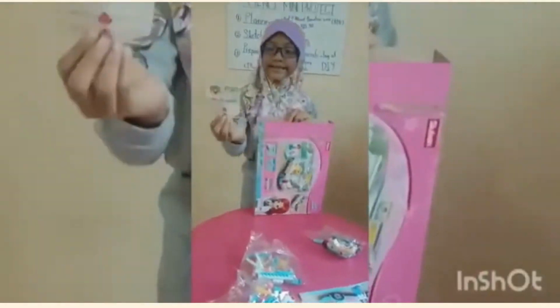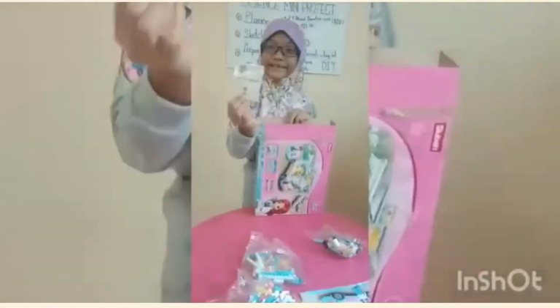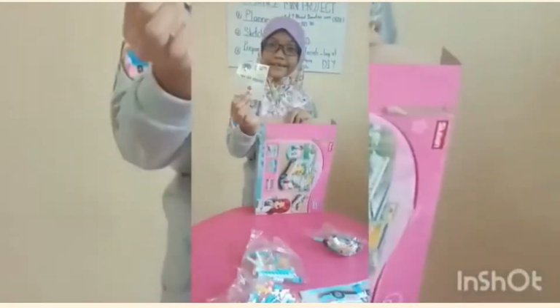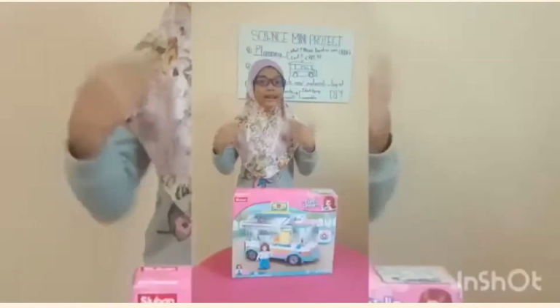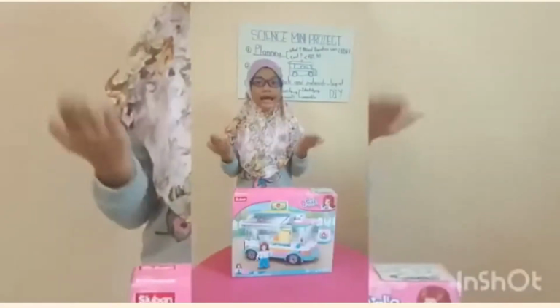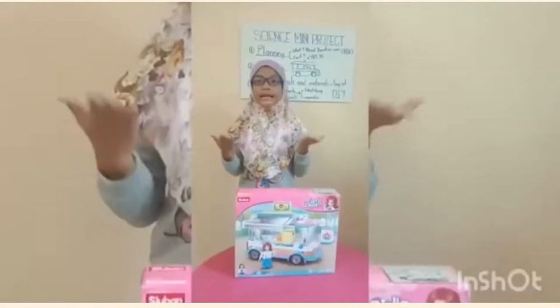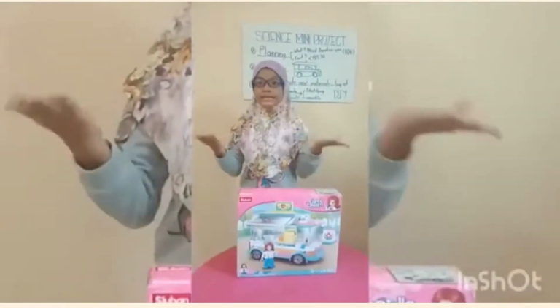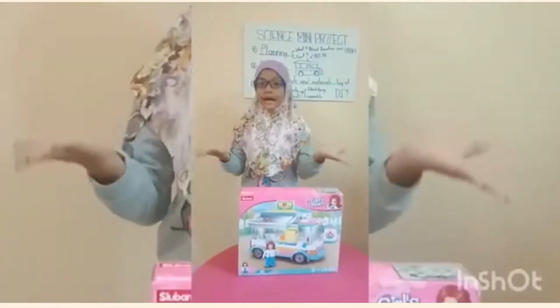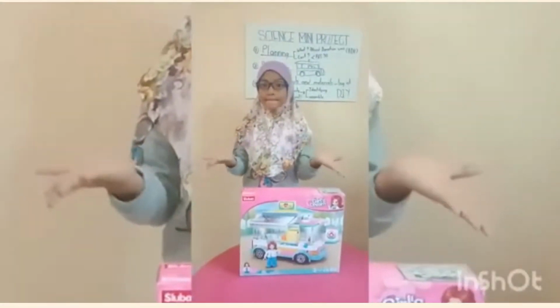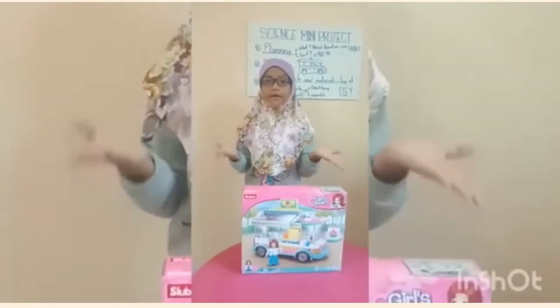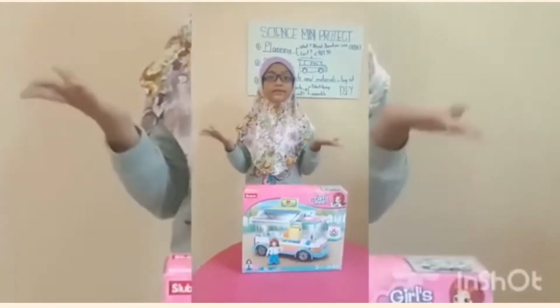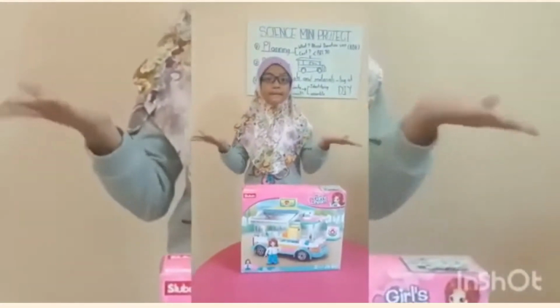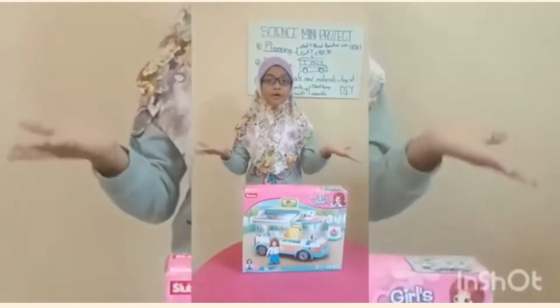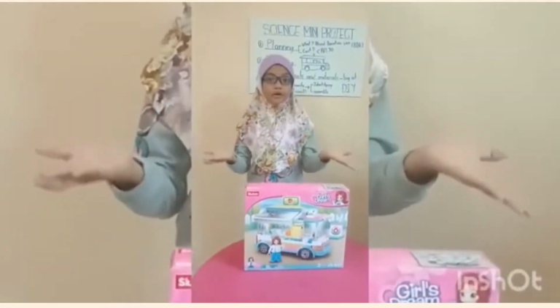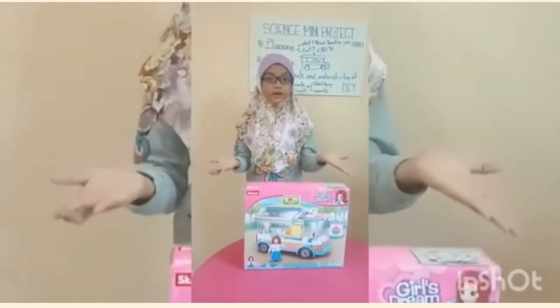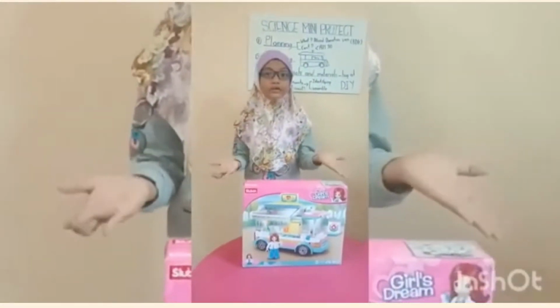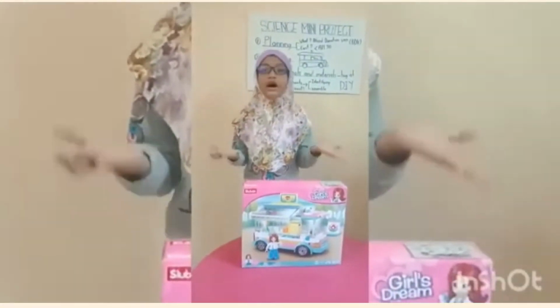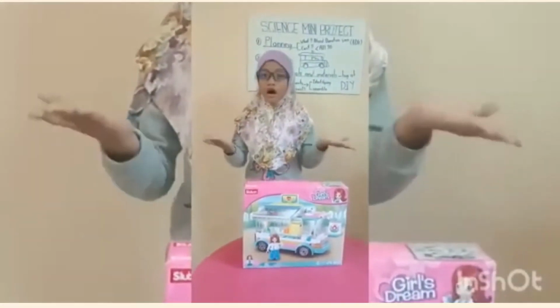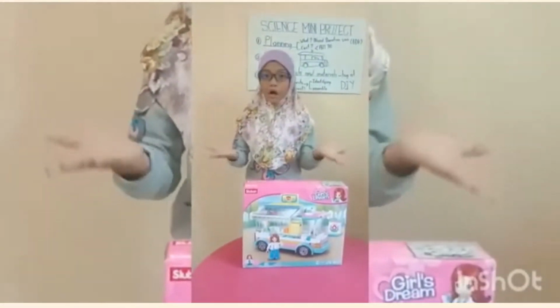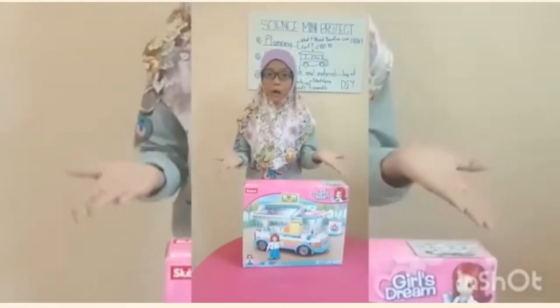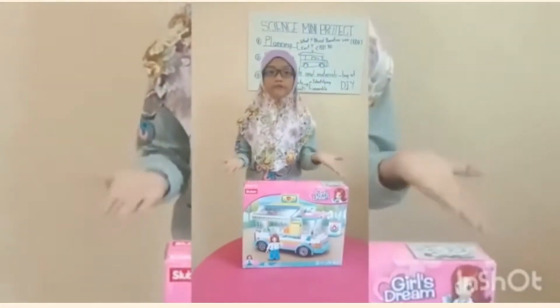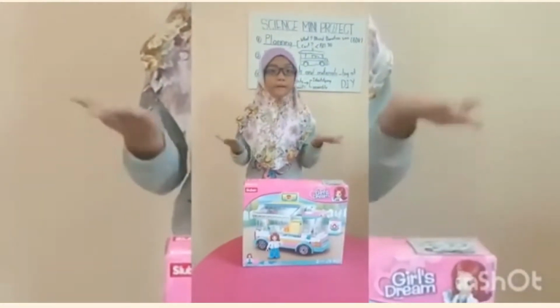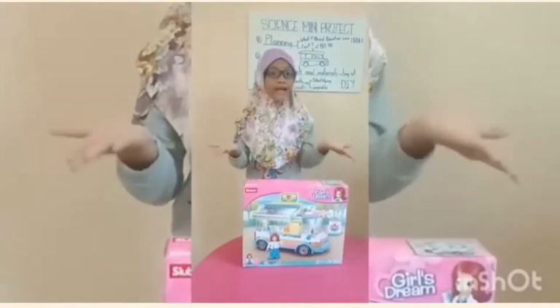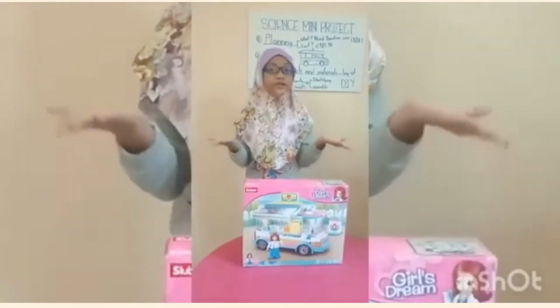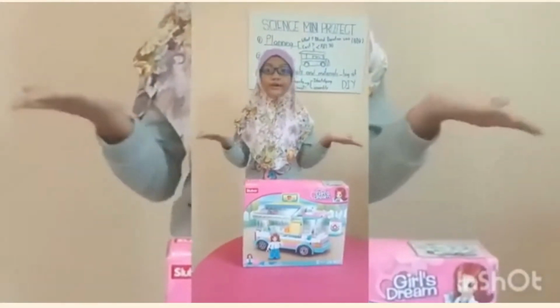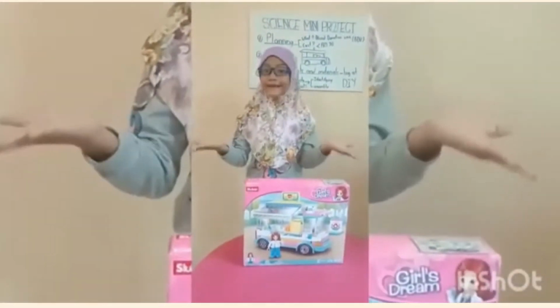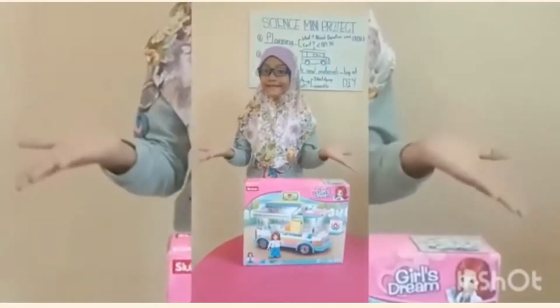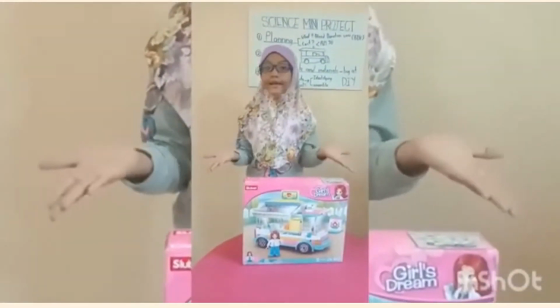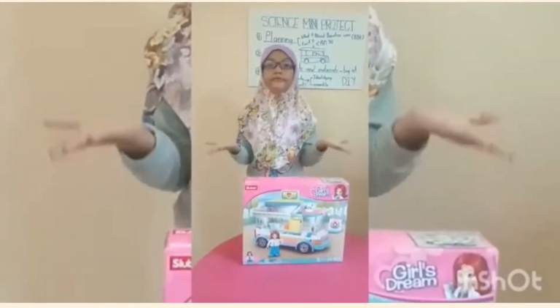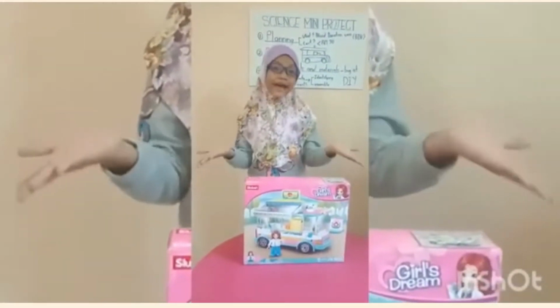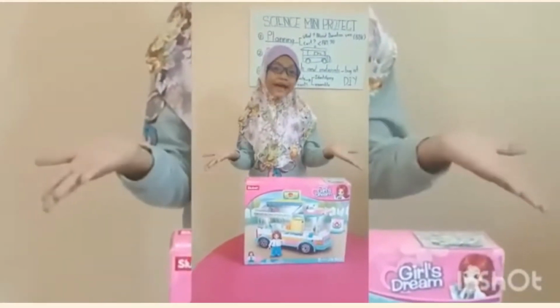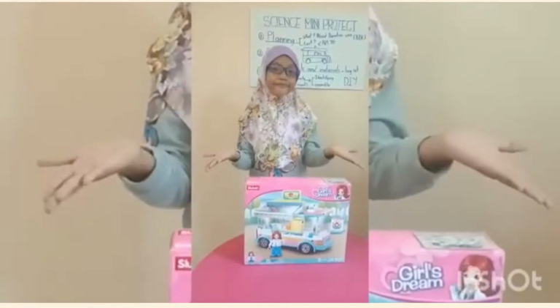Let's assemble the model of Black Donation Vans.